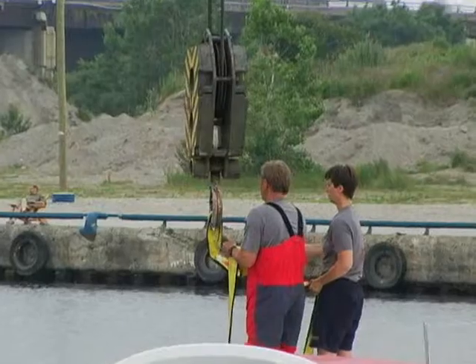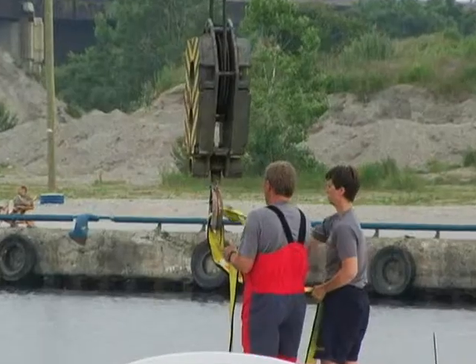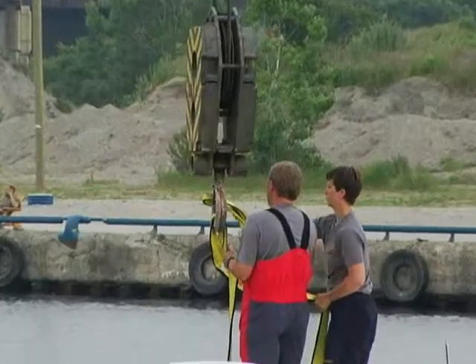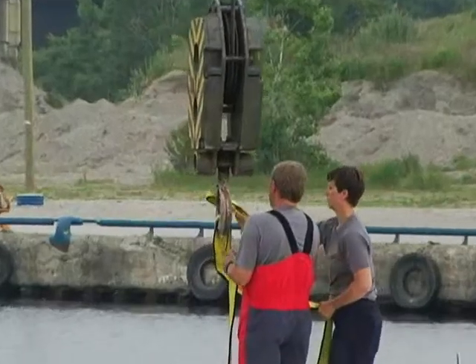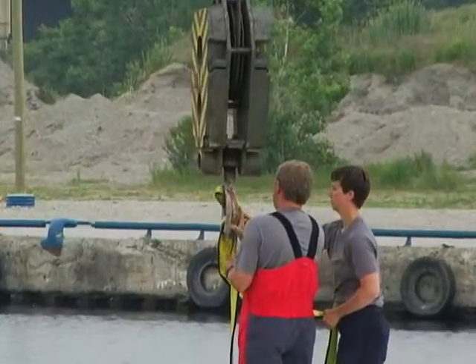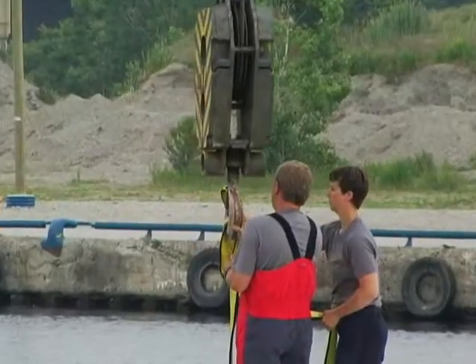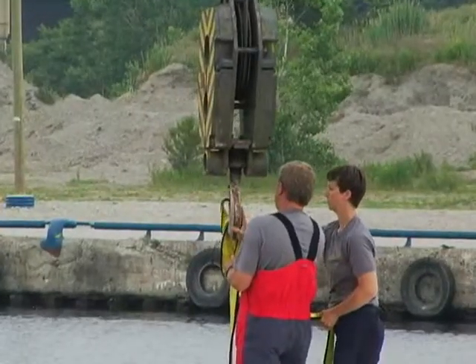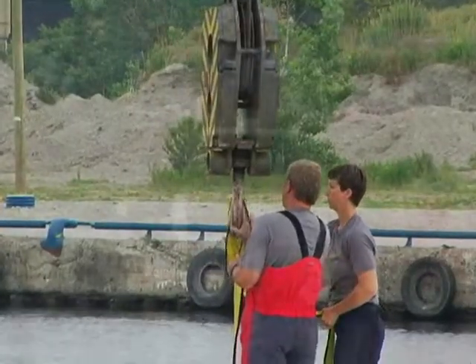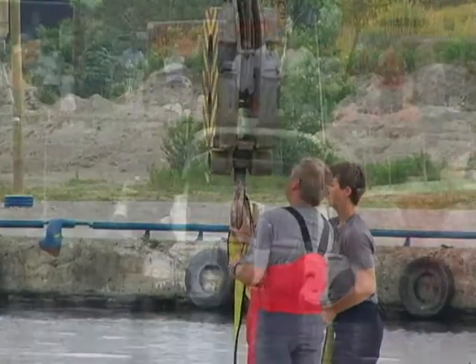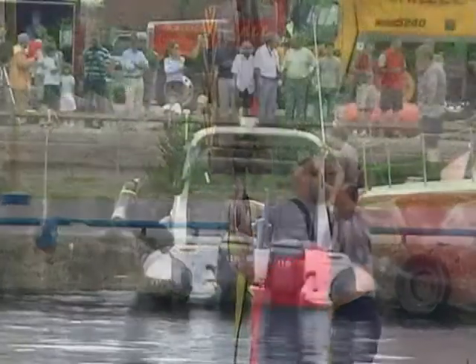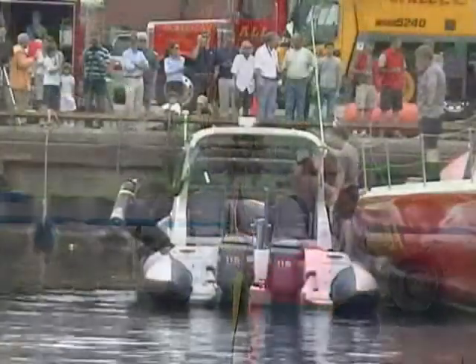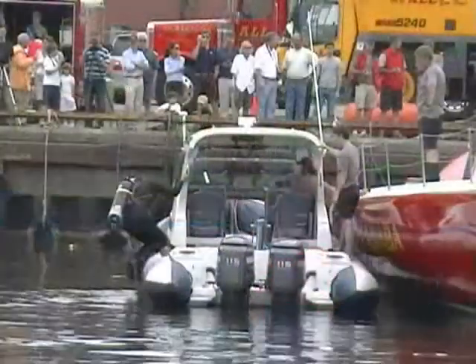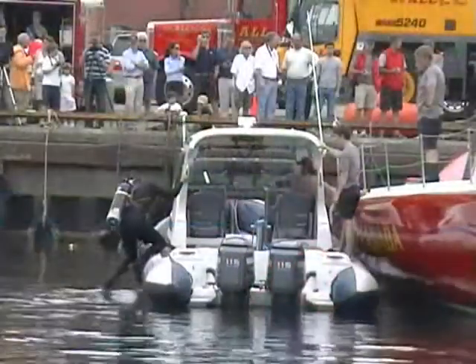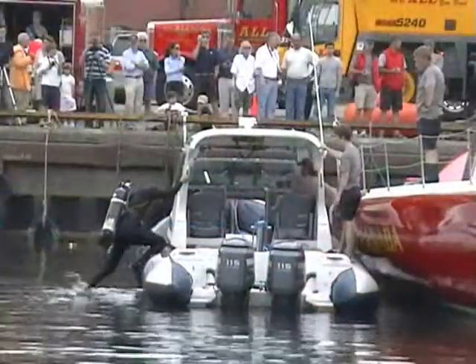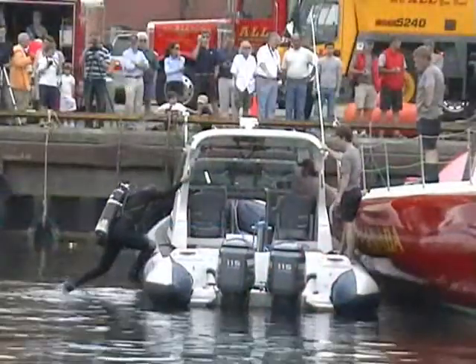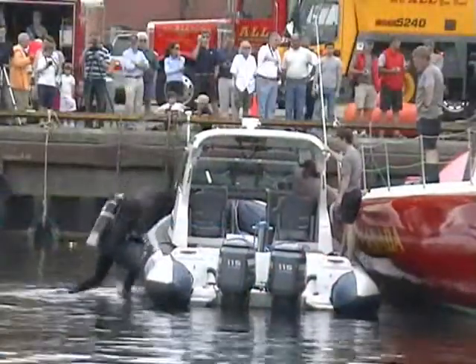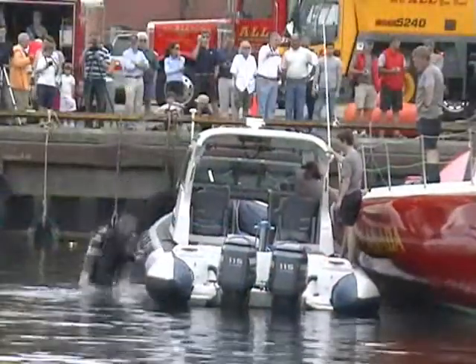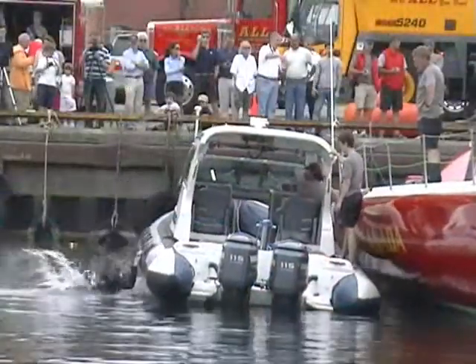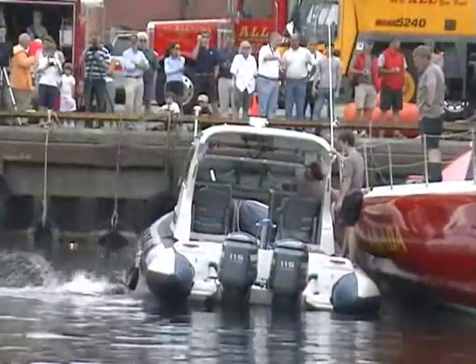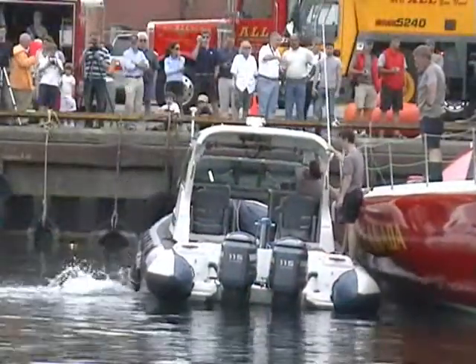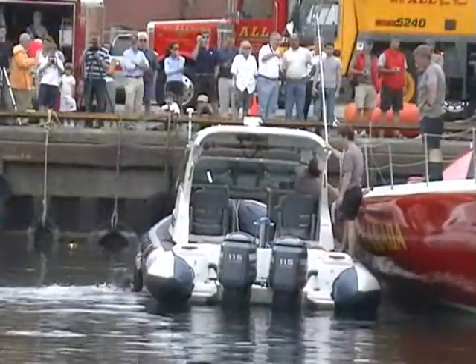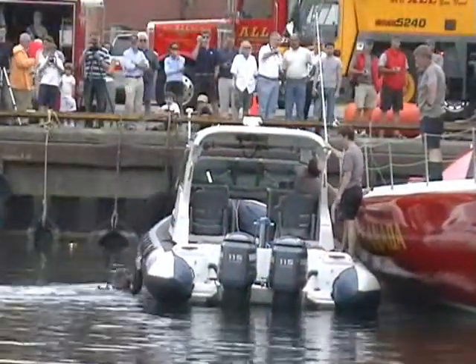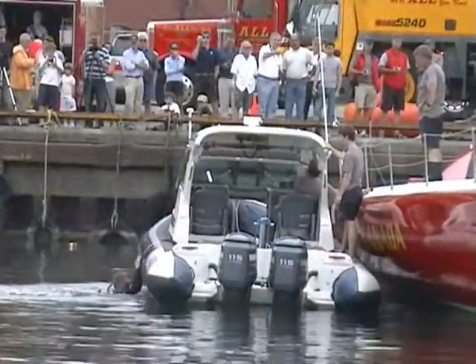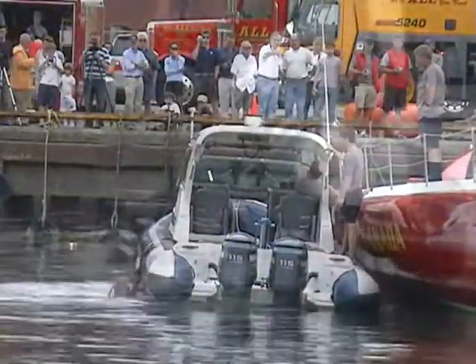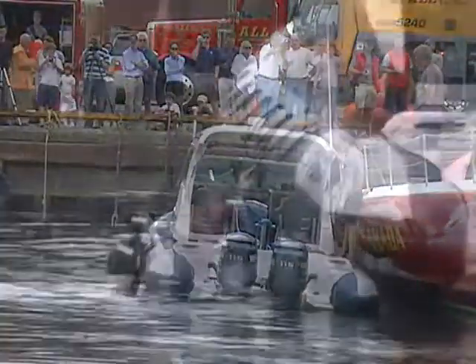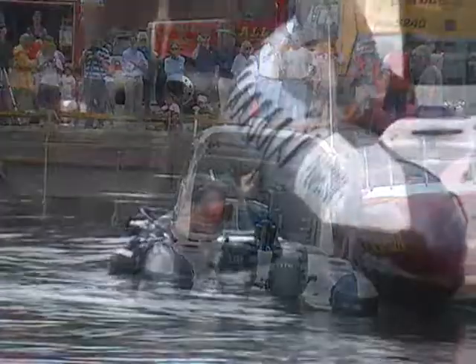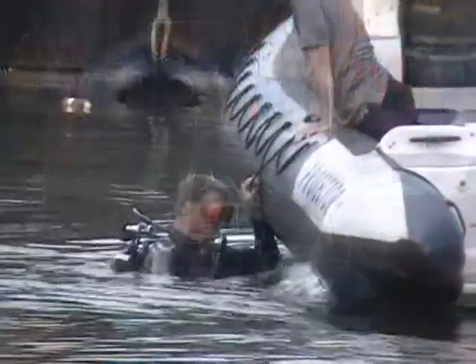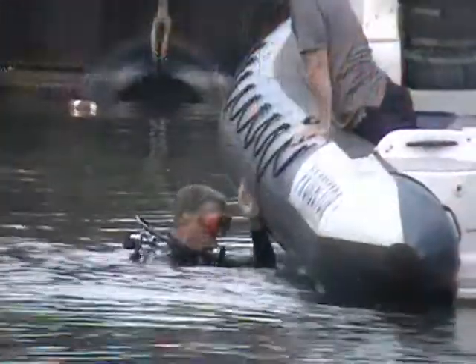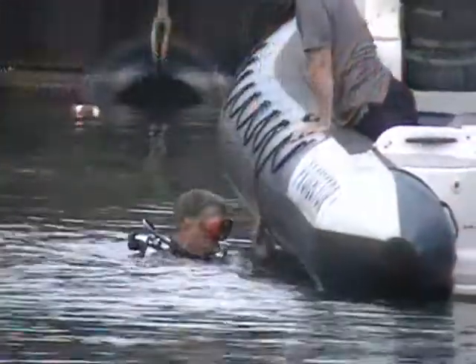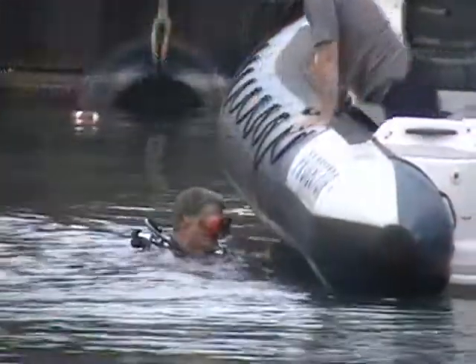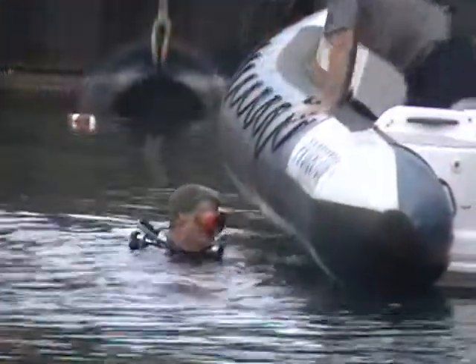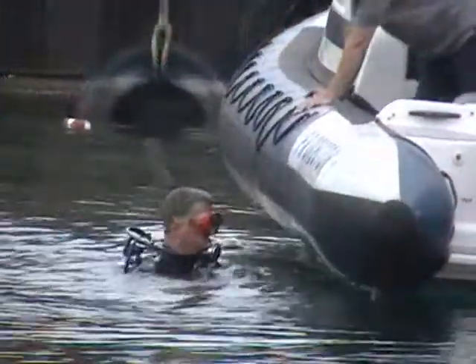In reality, if you were in the open ocean with waves big enough to turn you over, those waves would probably right you as well.